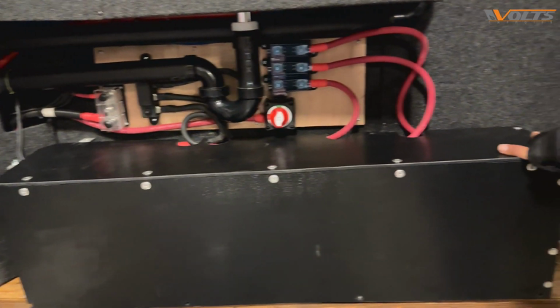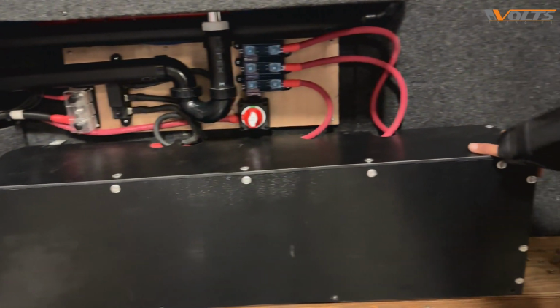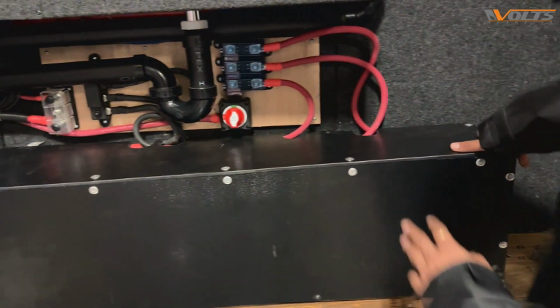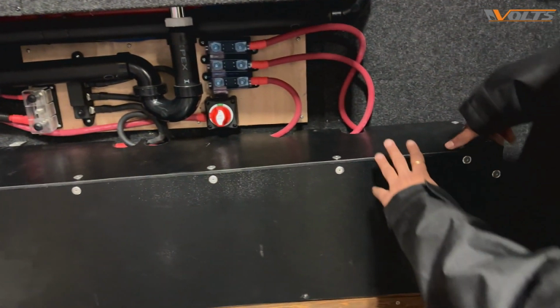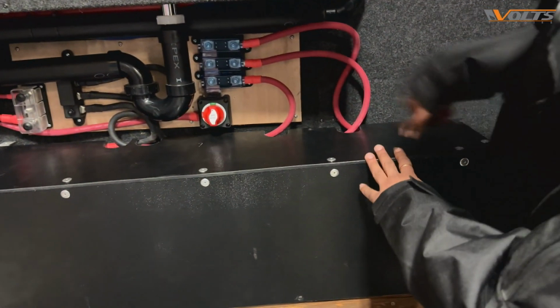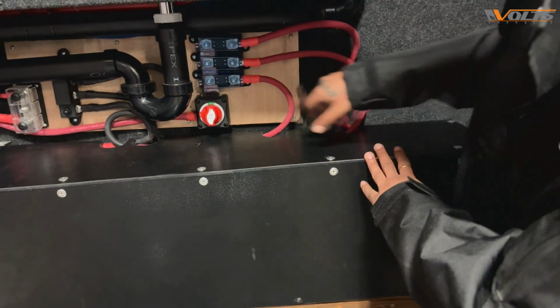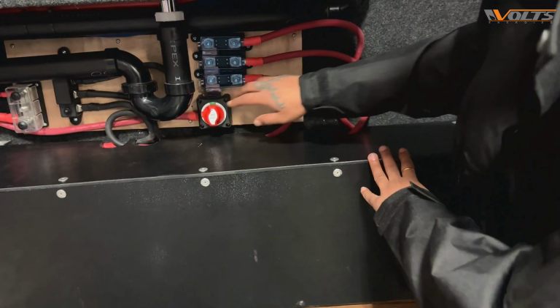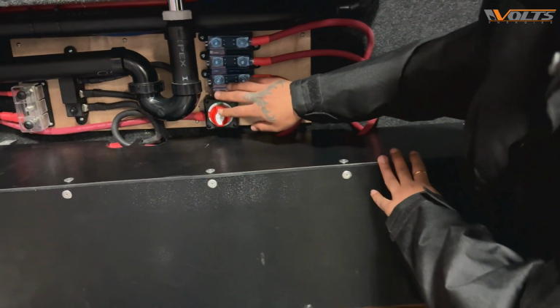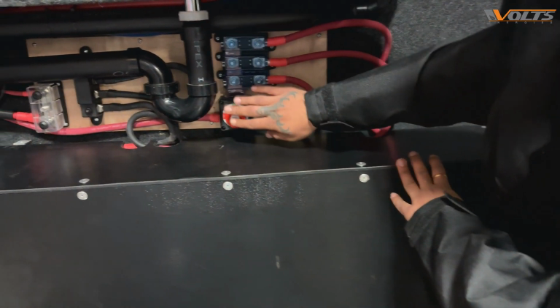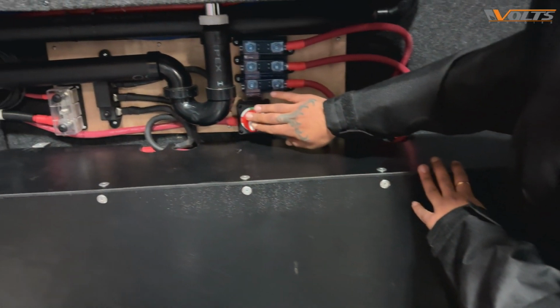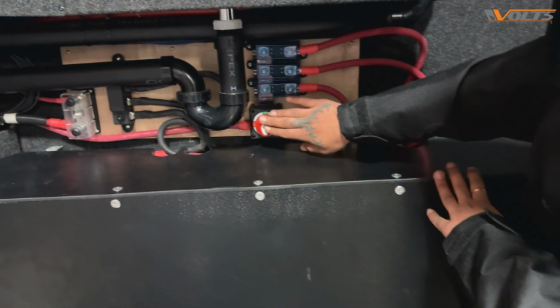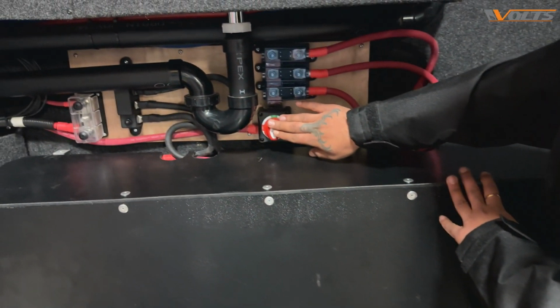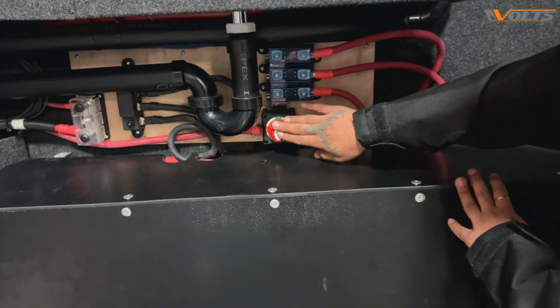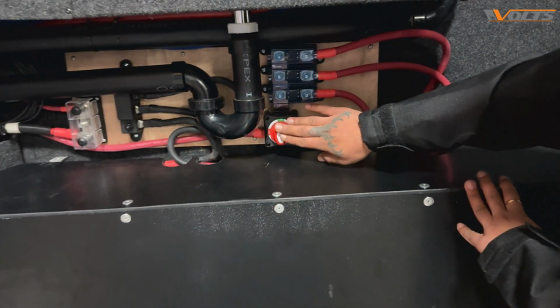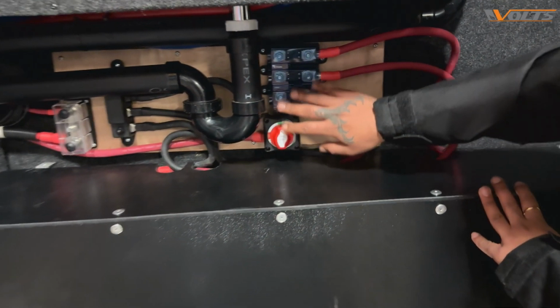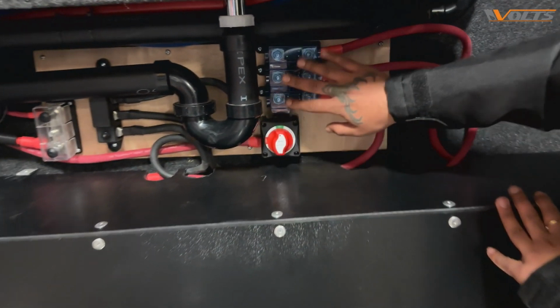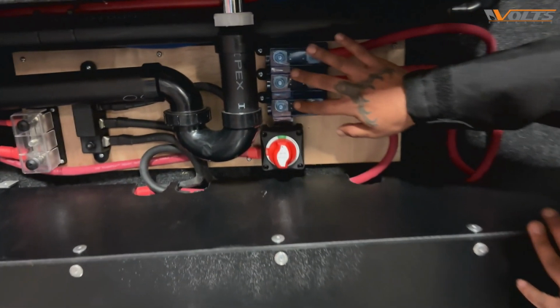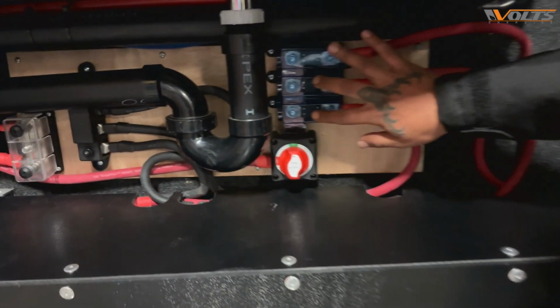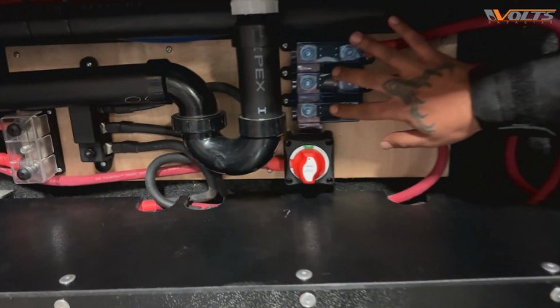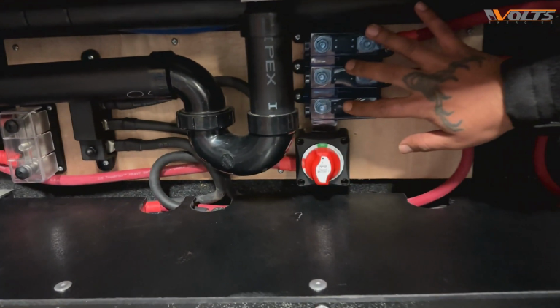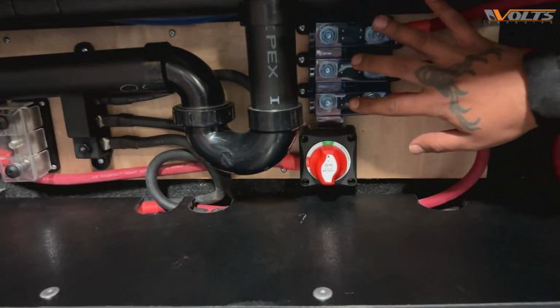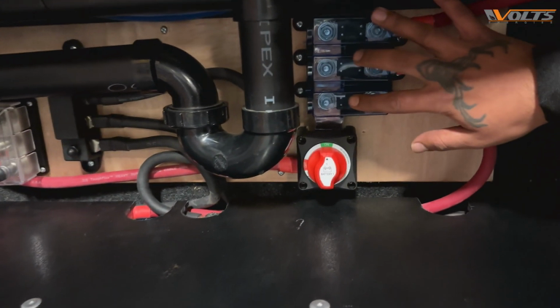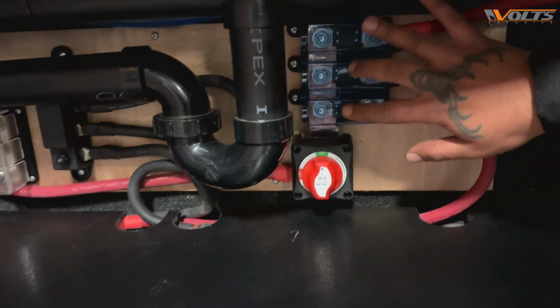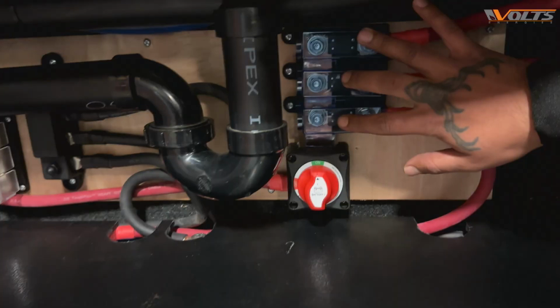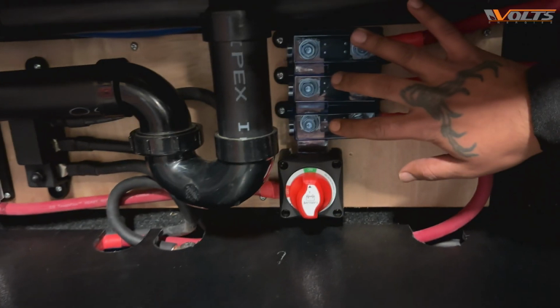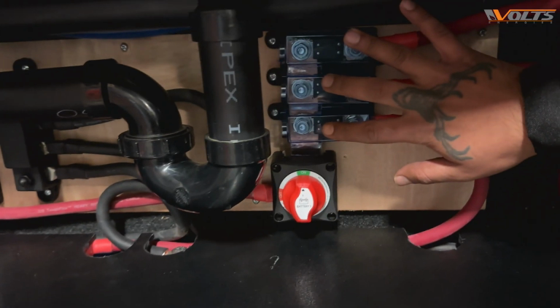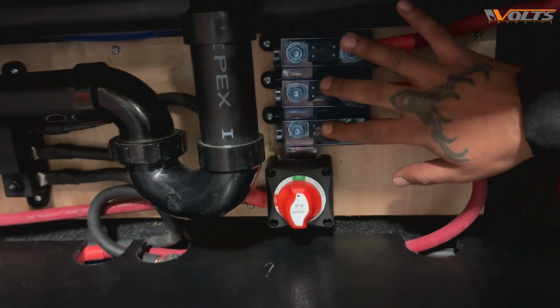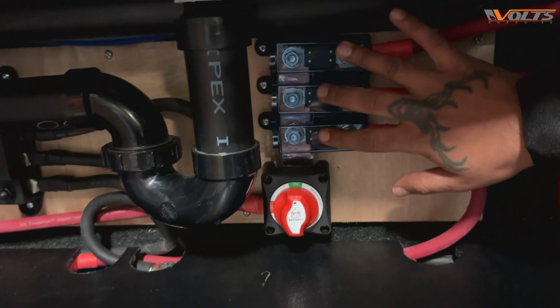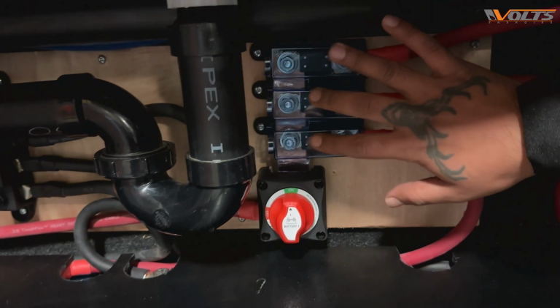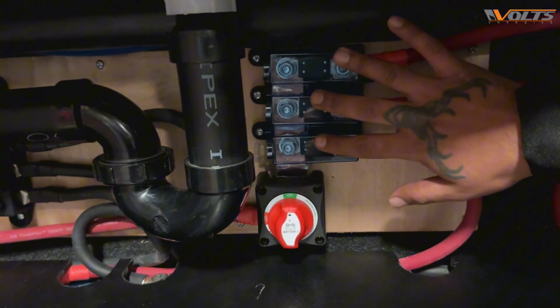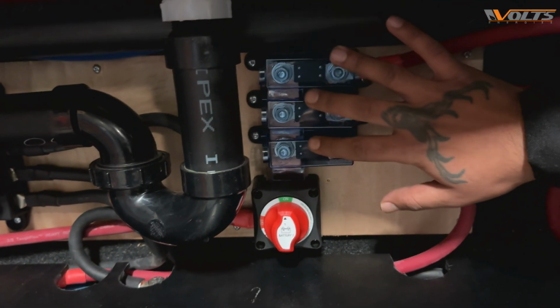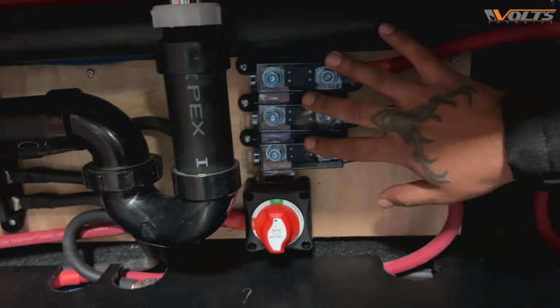Here we have a battery on and off switch and all the fuses are attached over here.